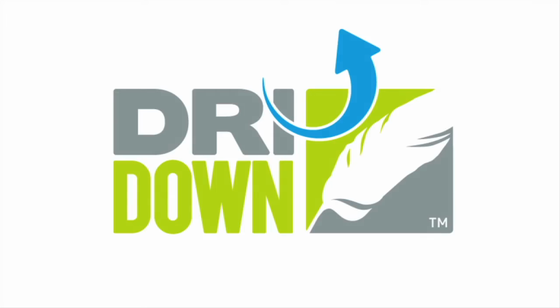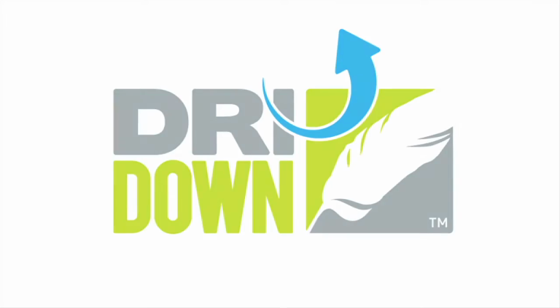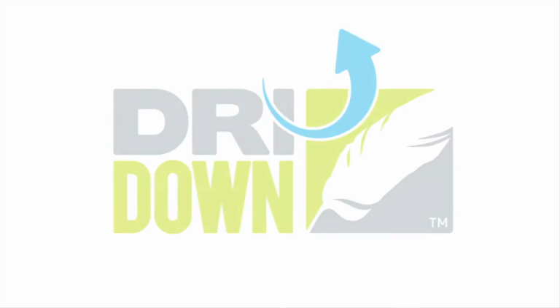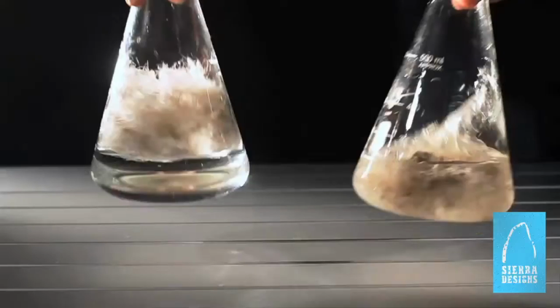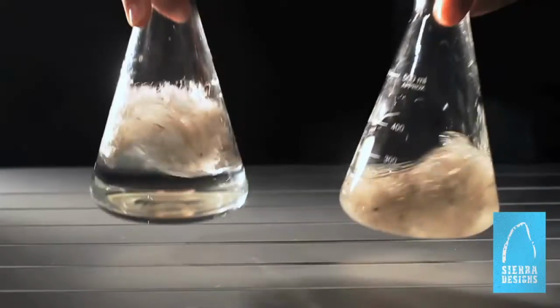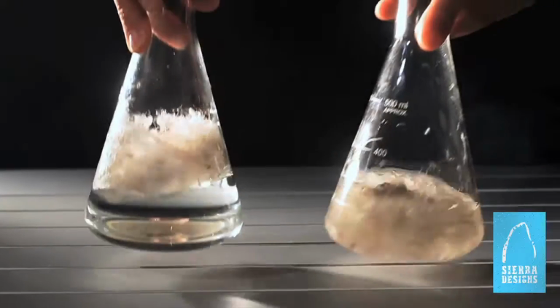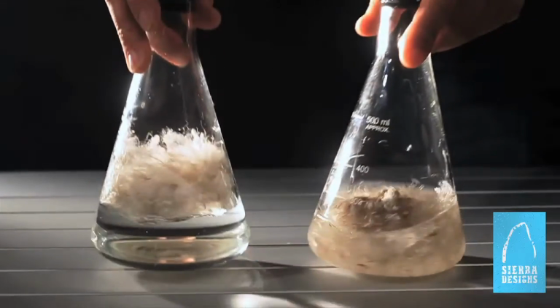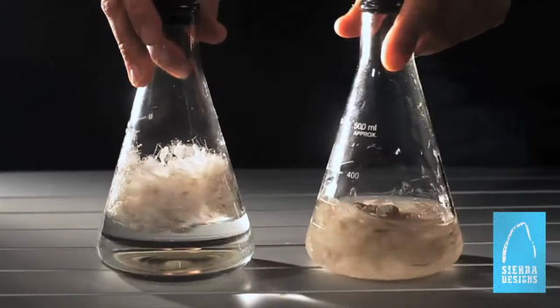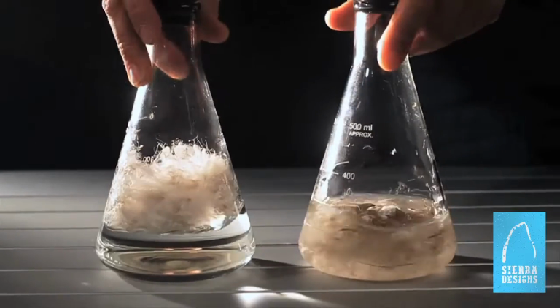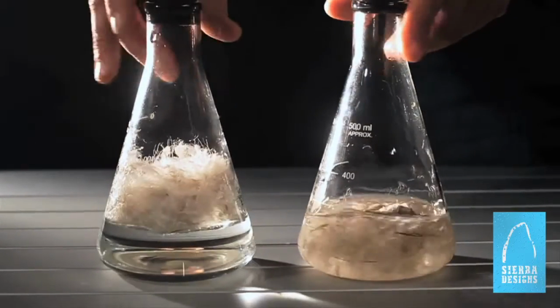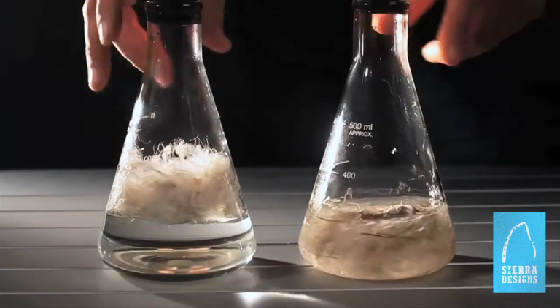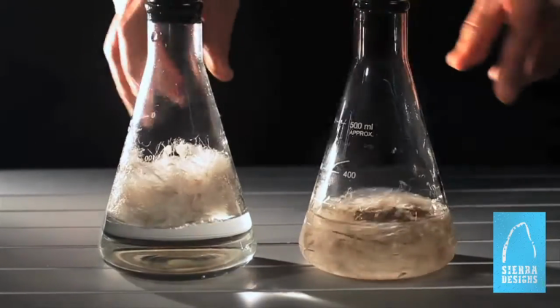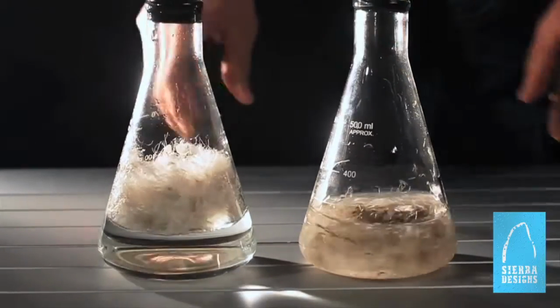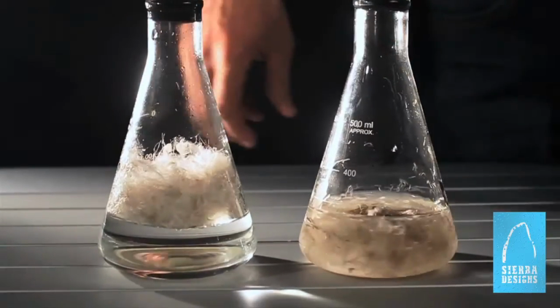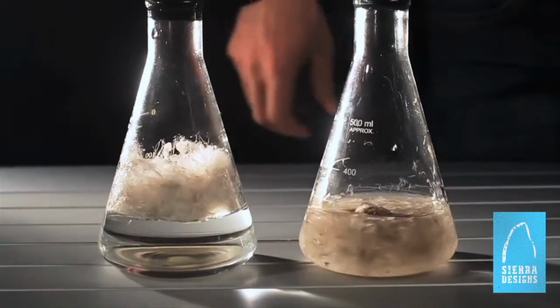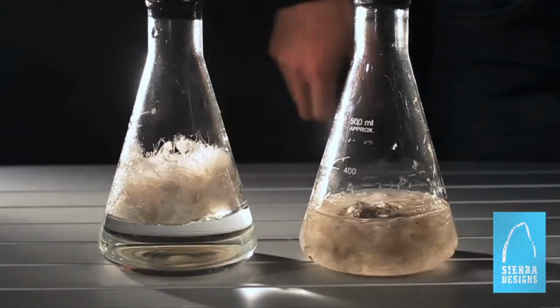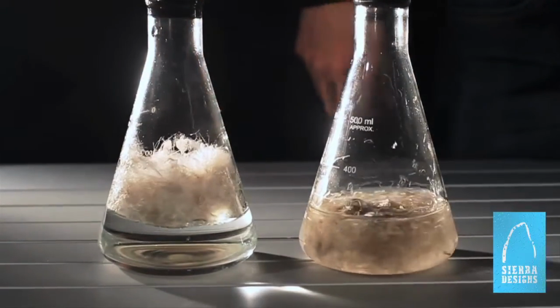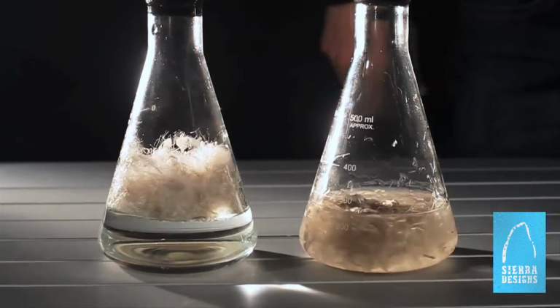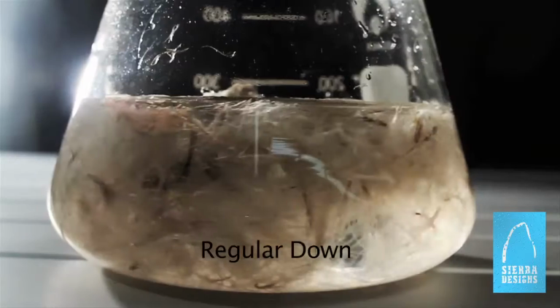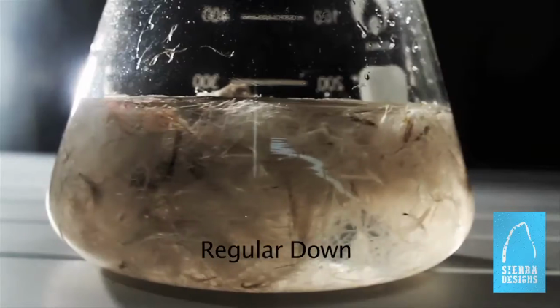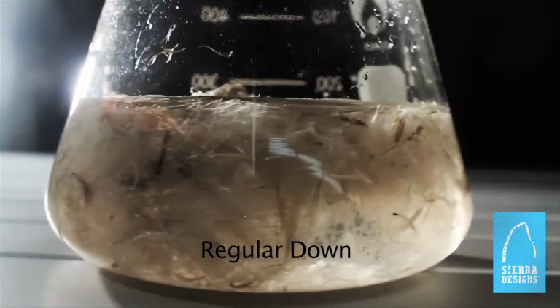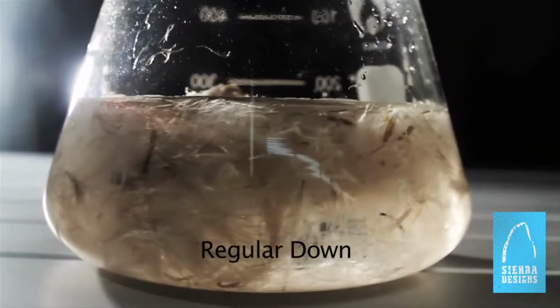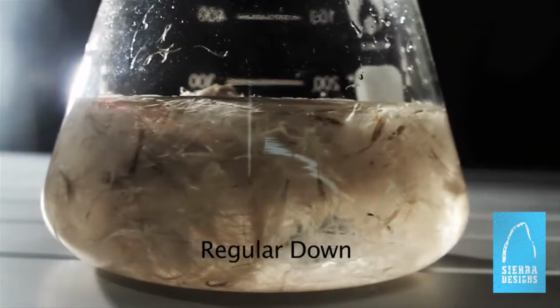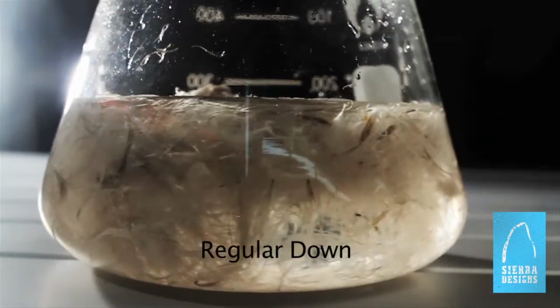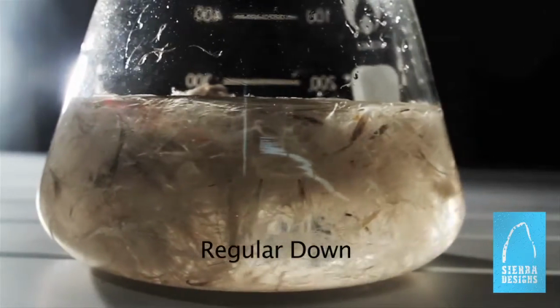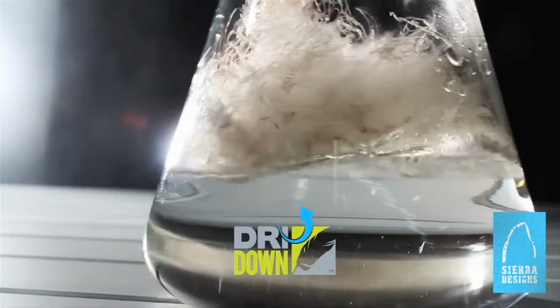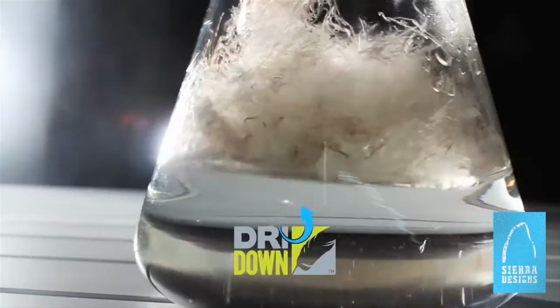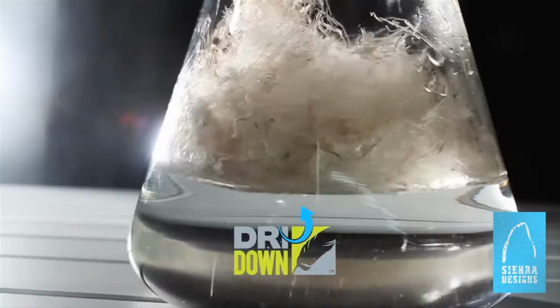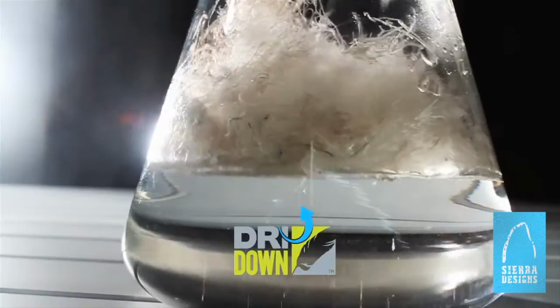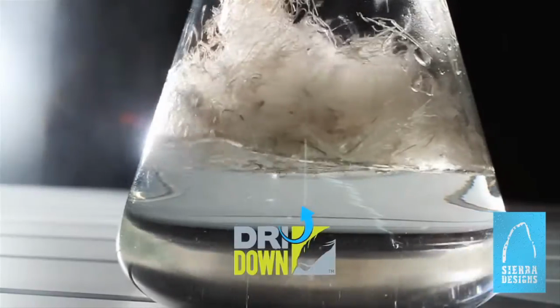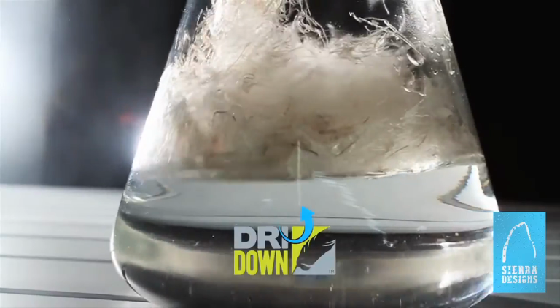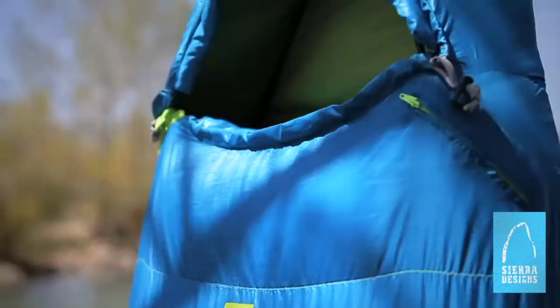When normal down gets wet, it loses loft and insulating ability. When dry down gets wet, it doesn't.